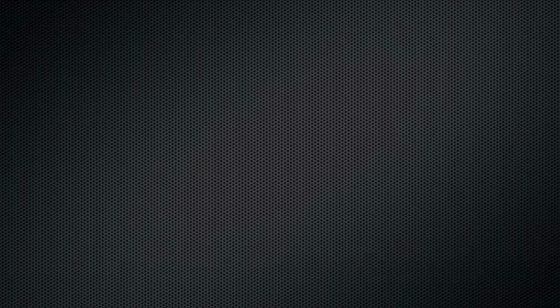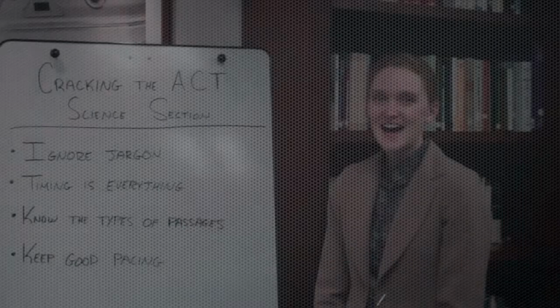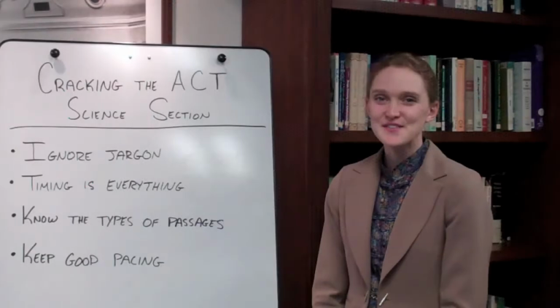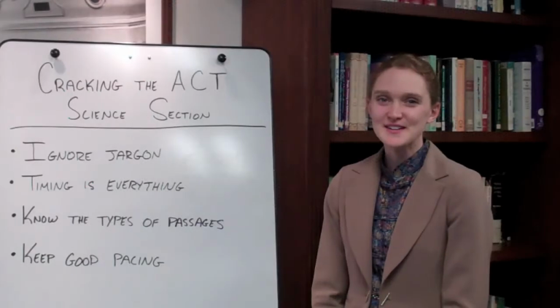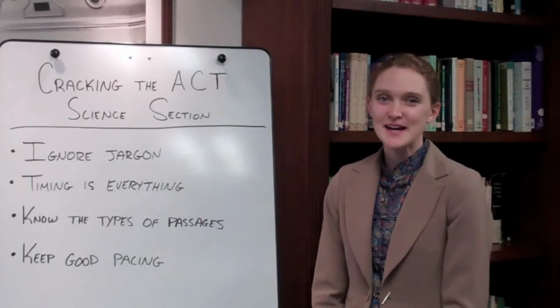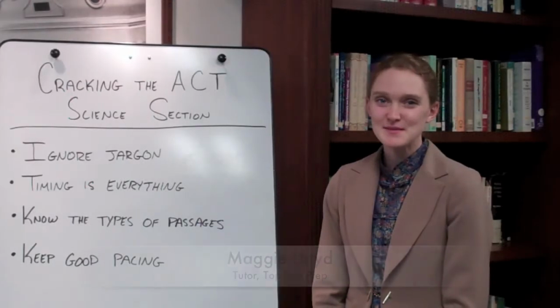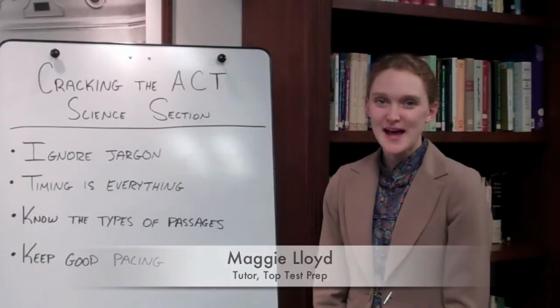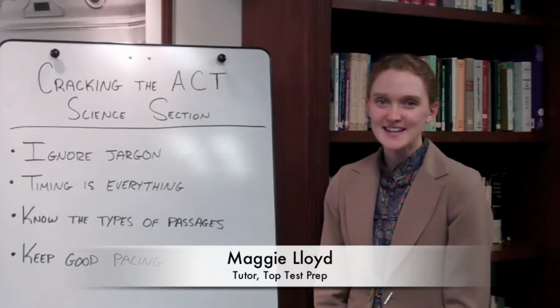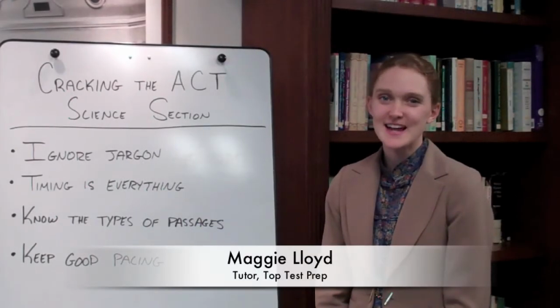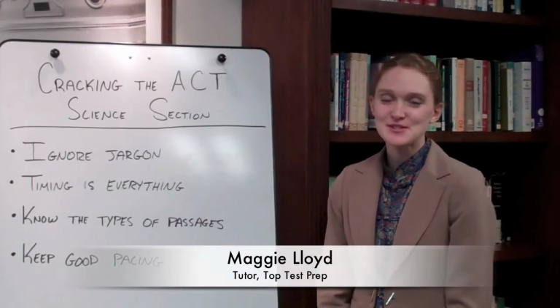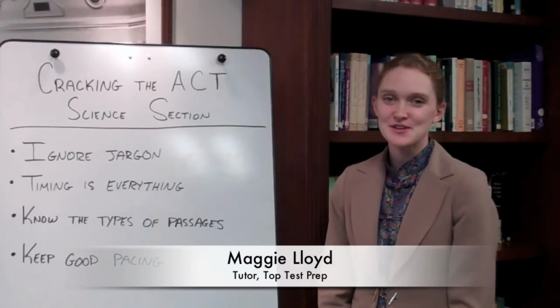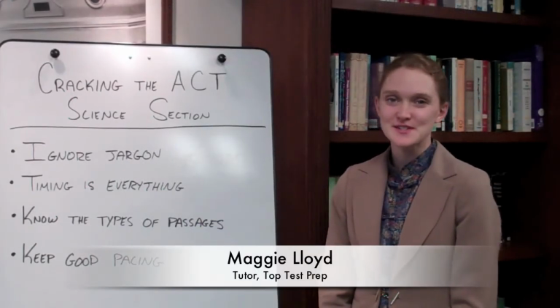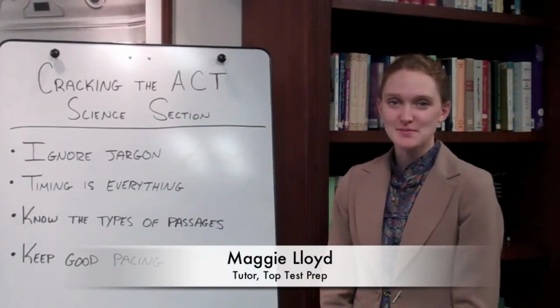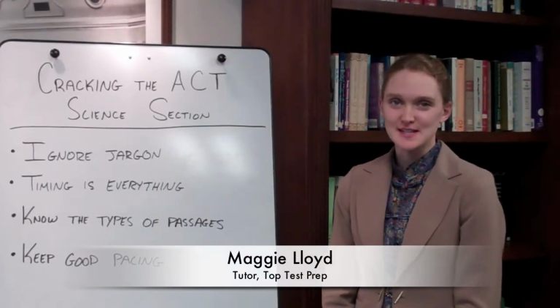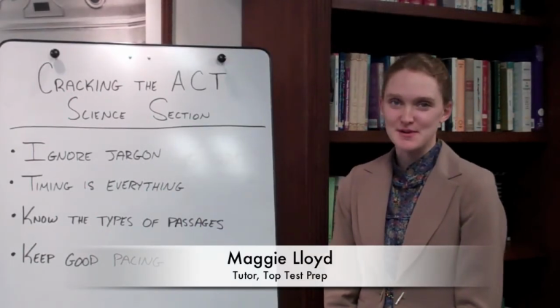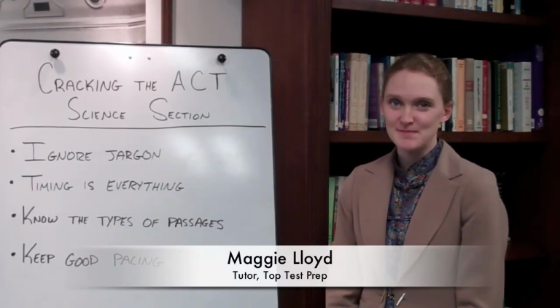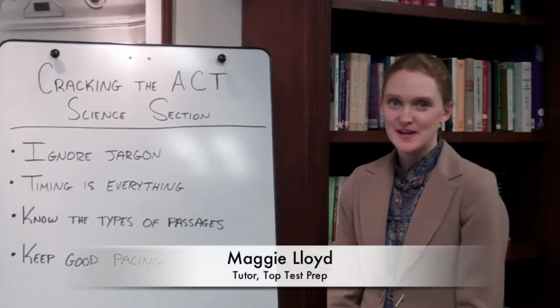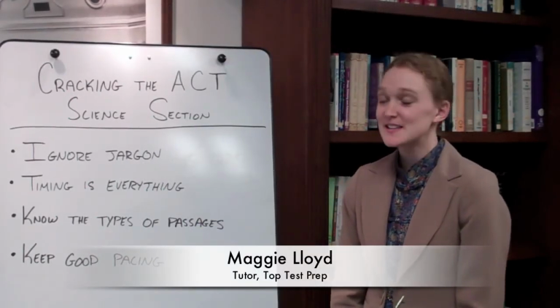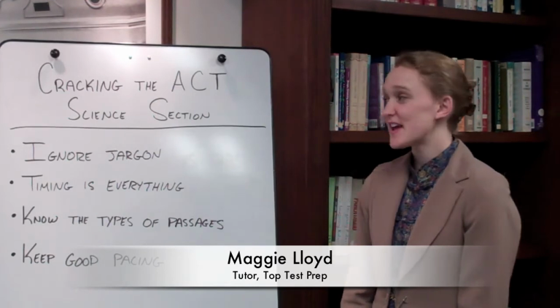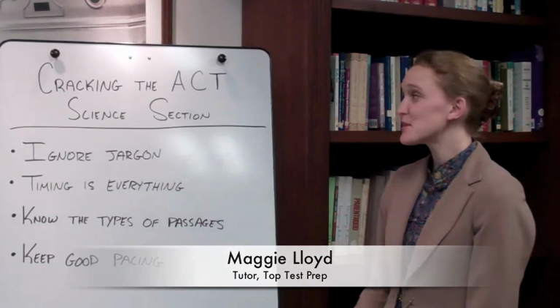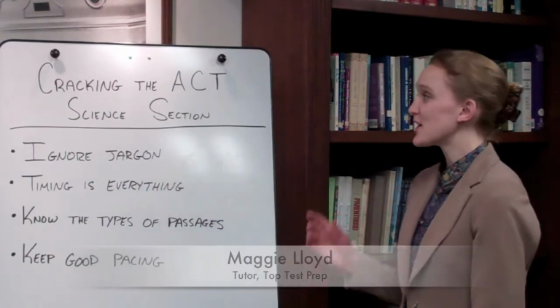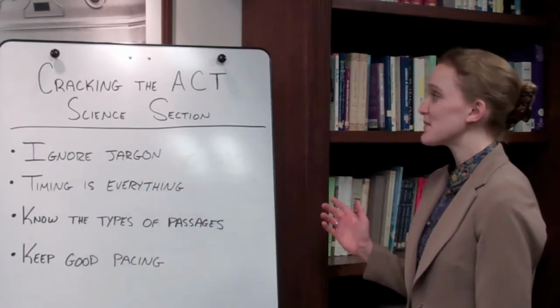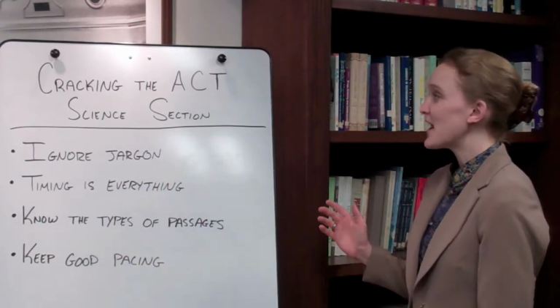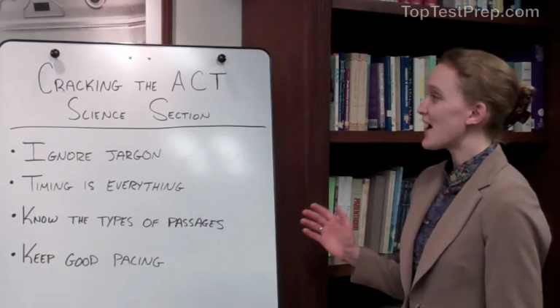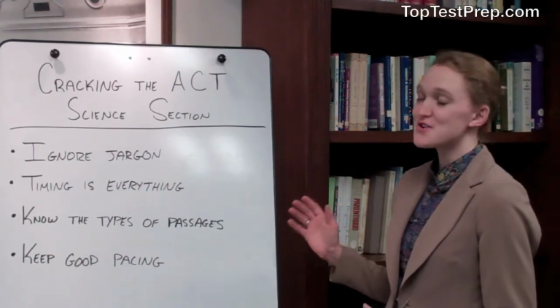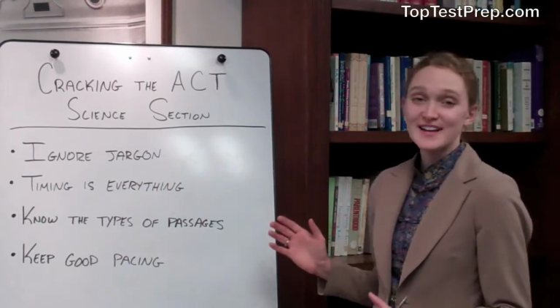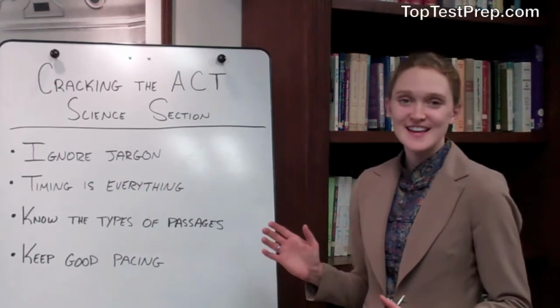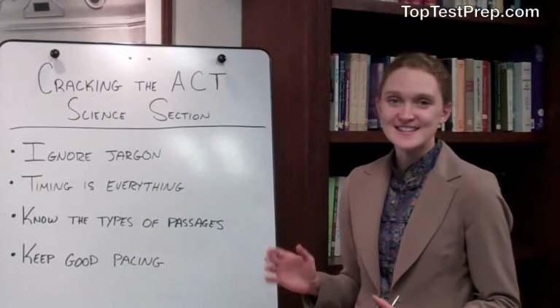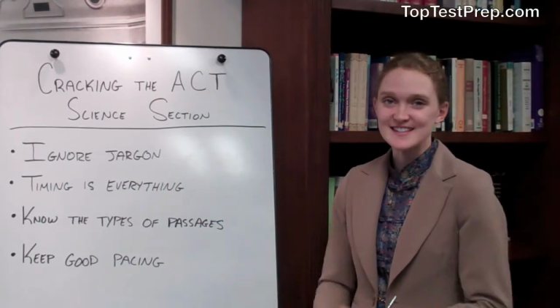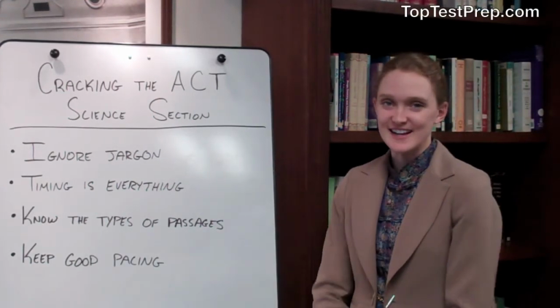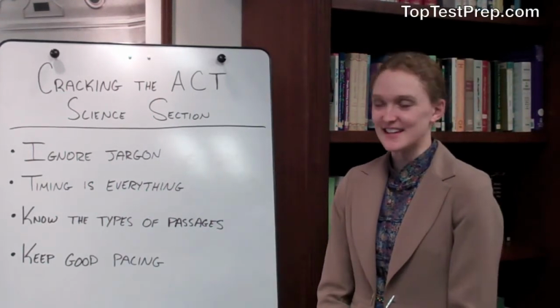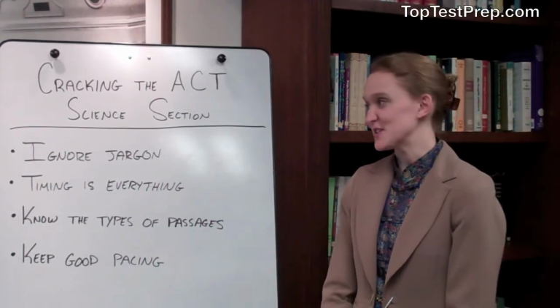Hi everyone, my name is Maggie and I'm a tutor with TopTestPrep. Today I'm going to be talking about how to crack the ACT science section.